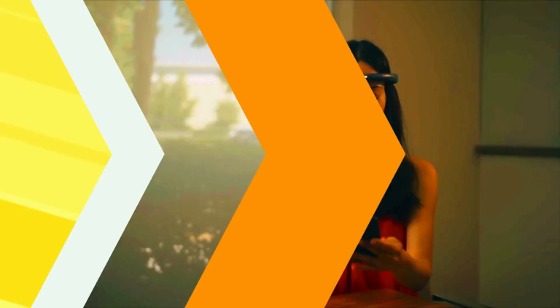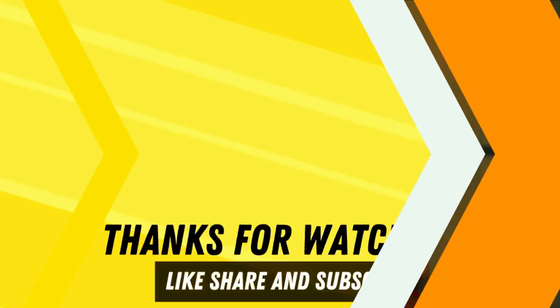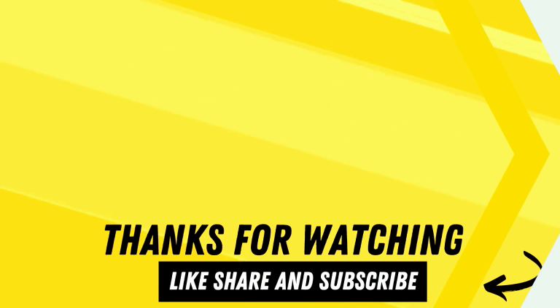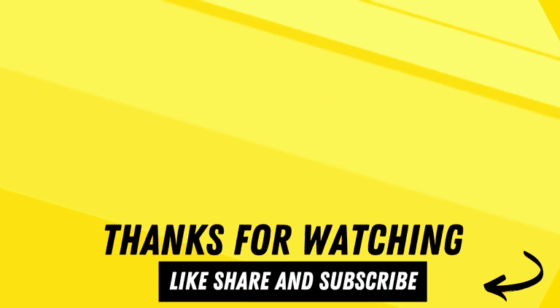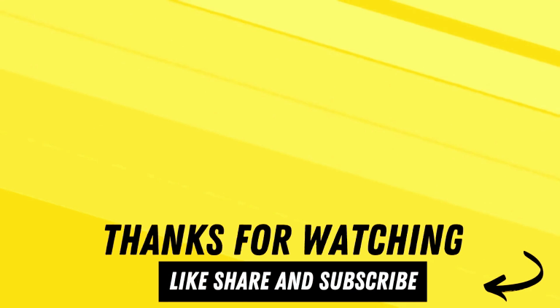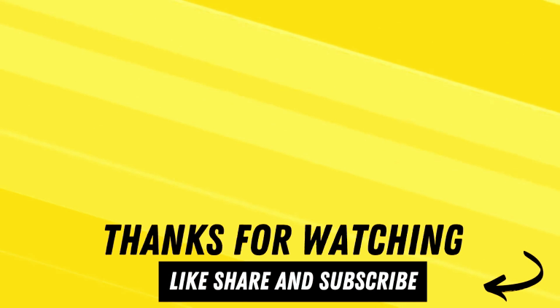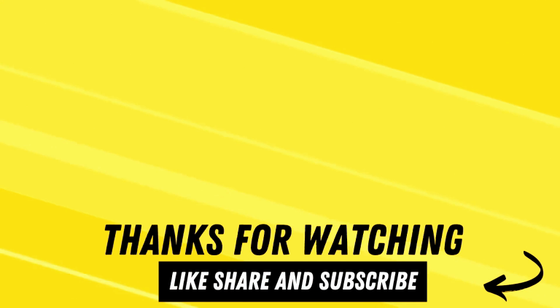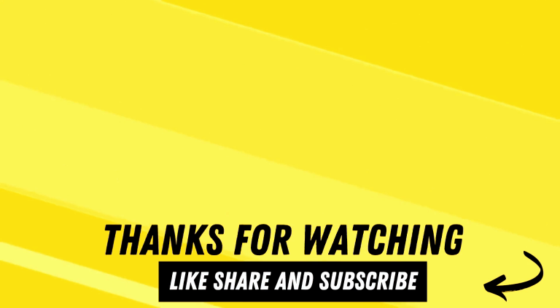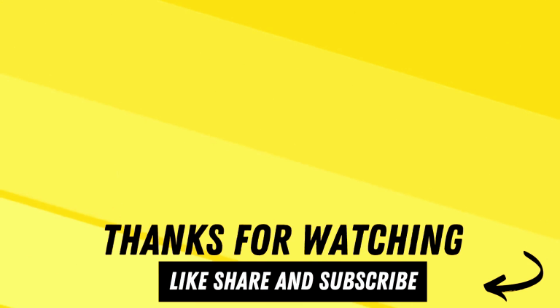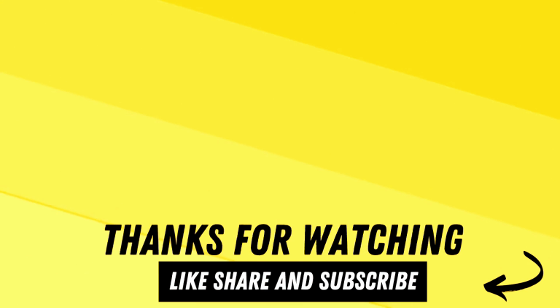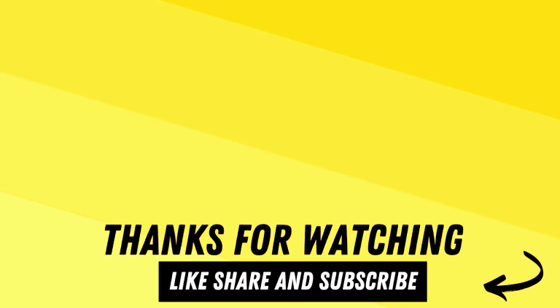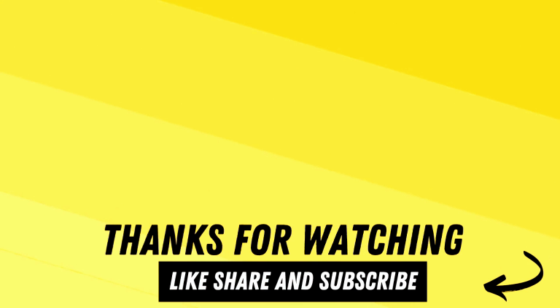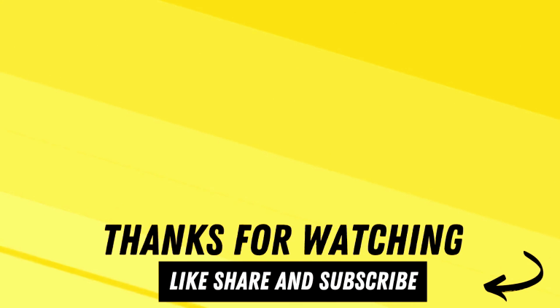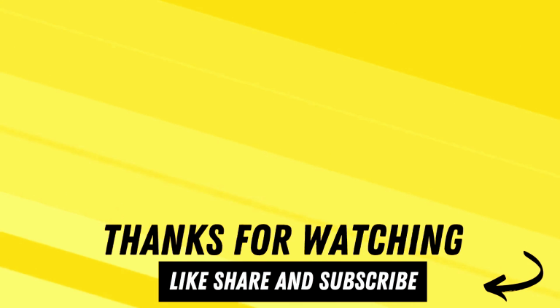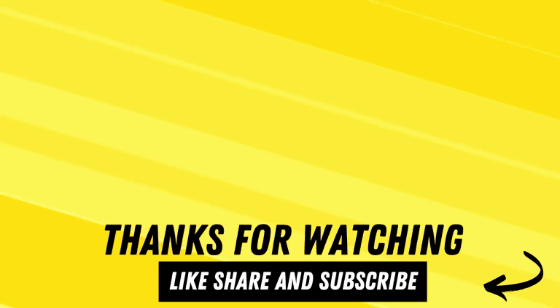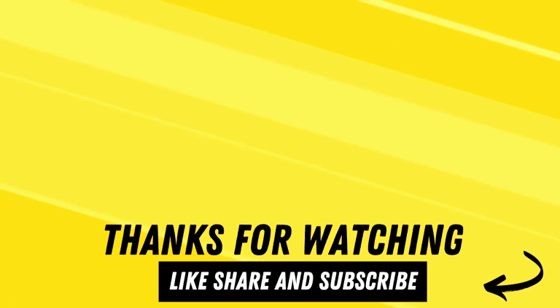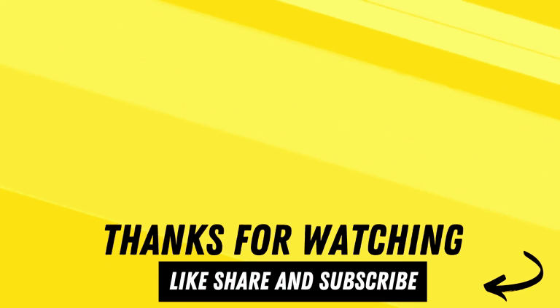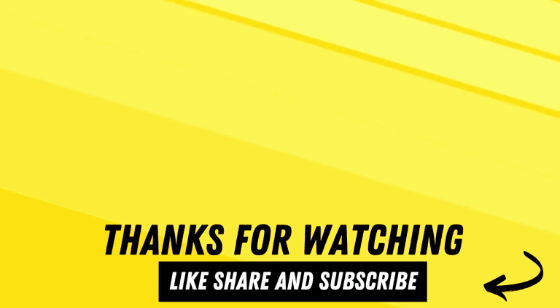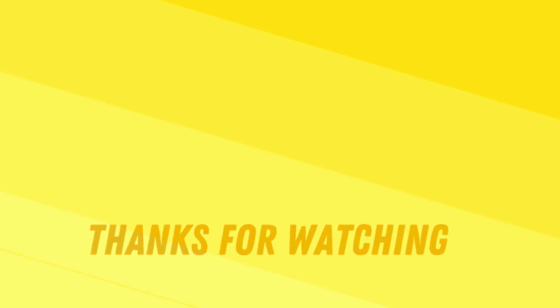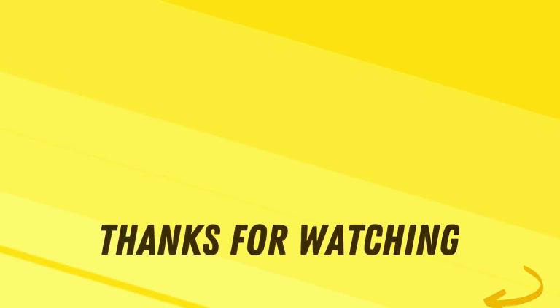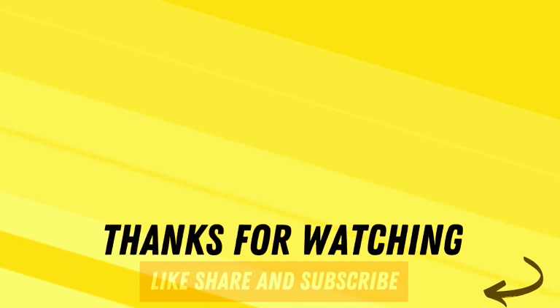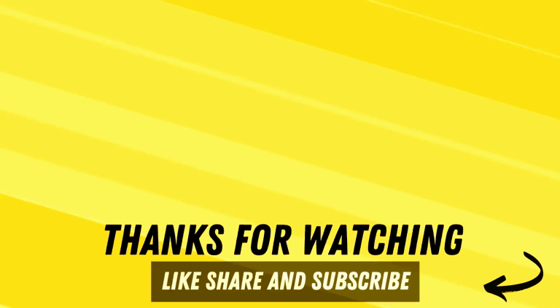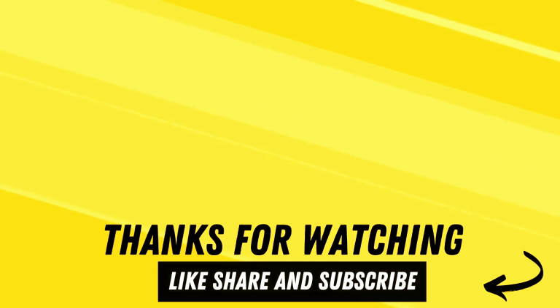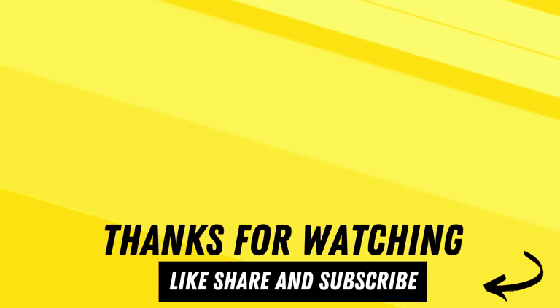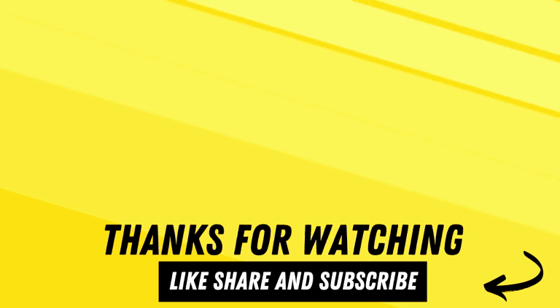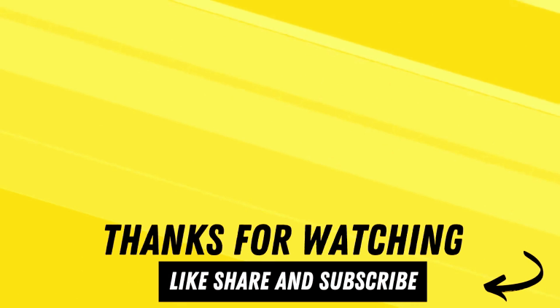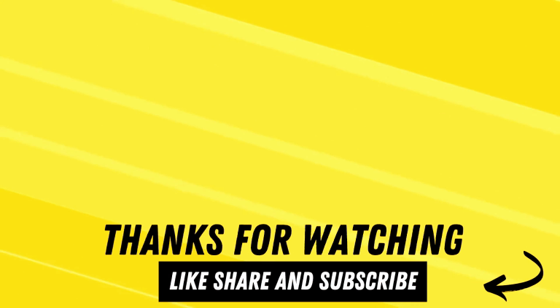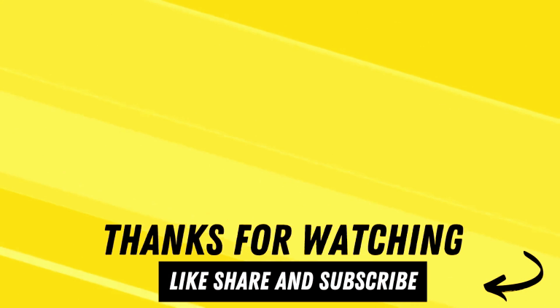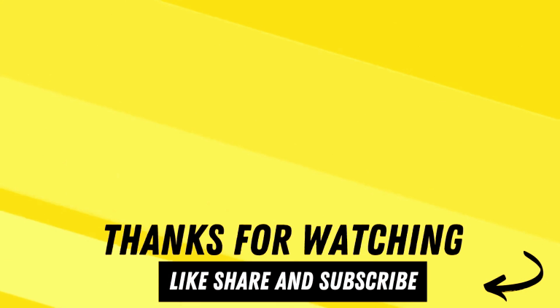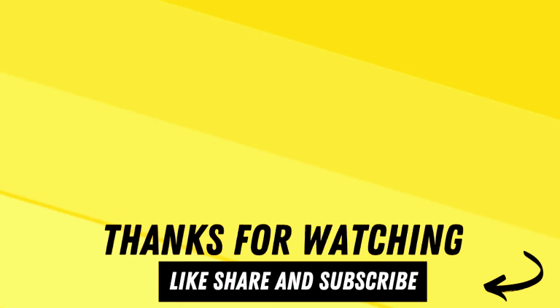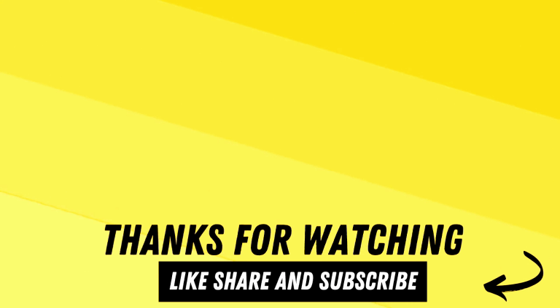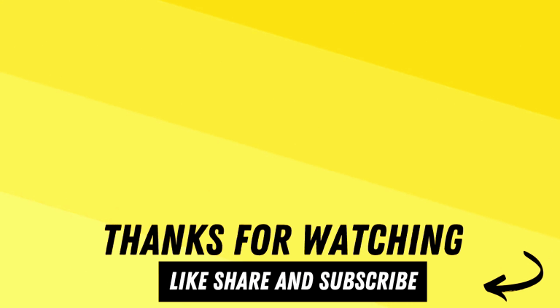Thanks for watching! Please like, share, and subscribe for more videos. Subscribe to TechX Lovers.